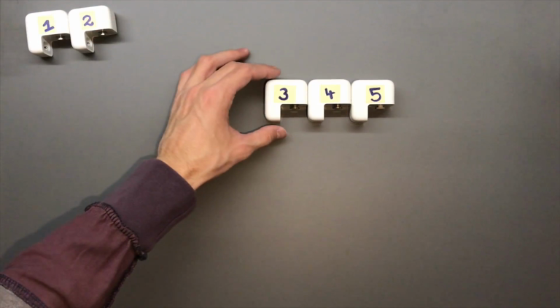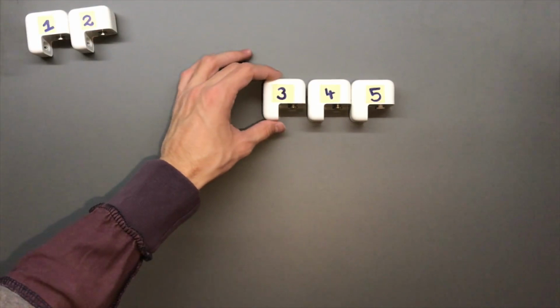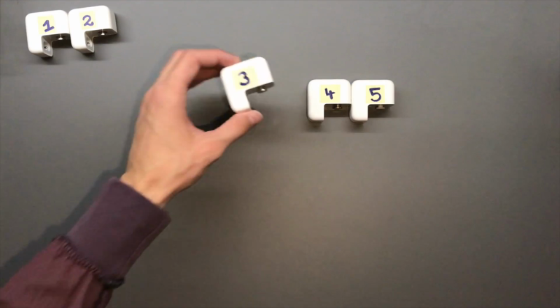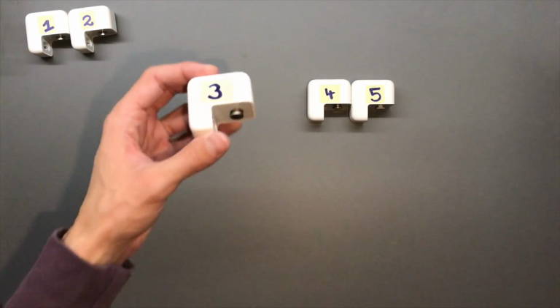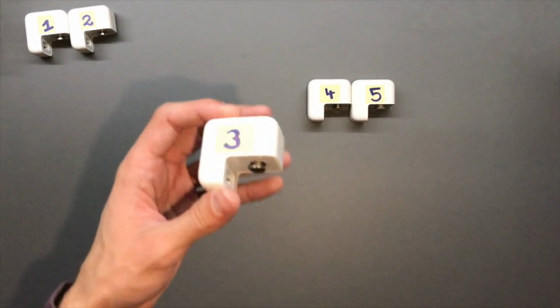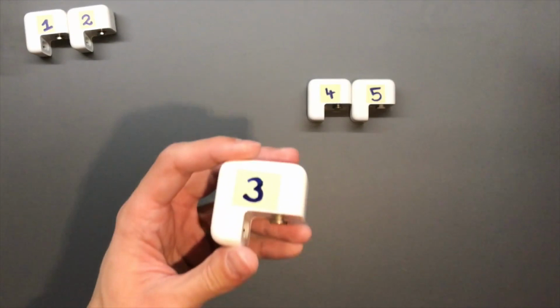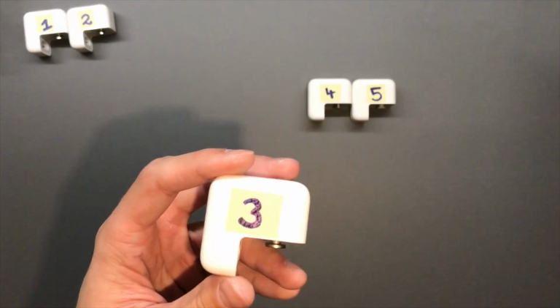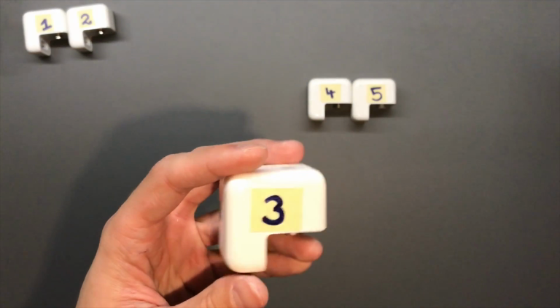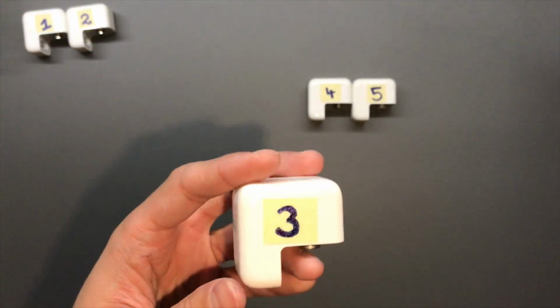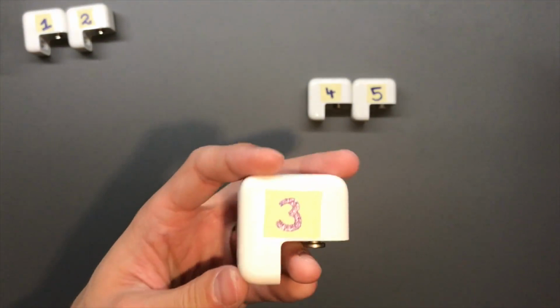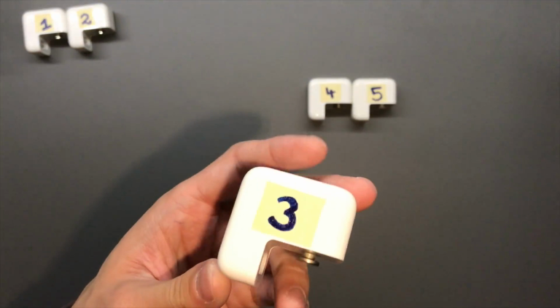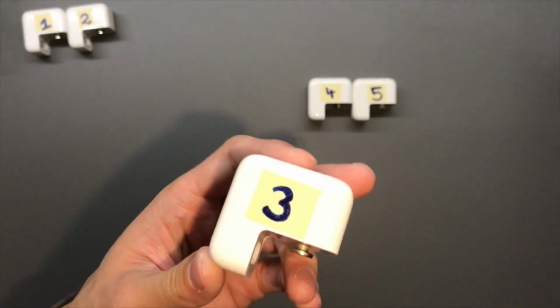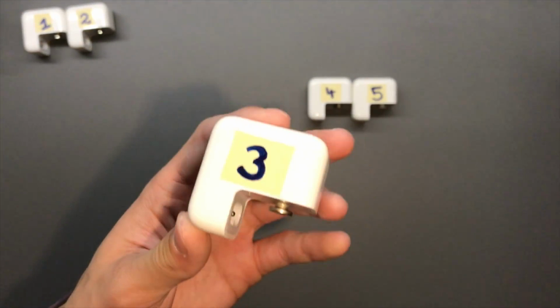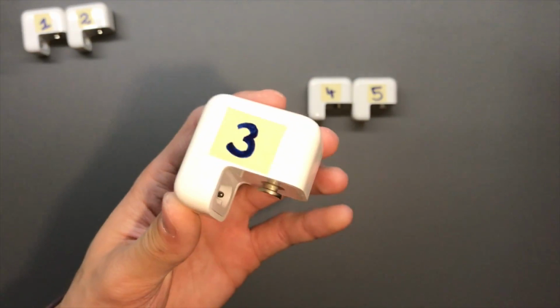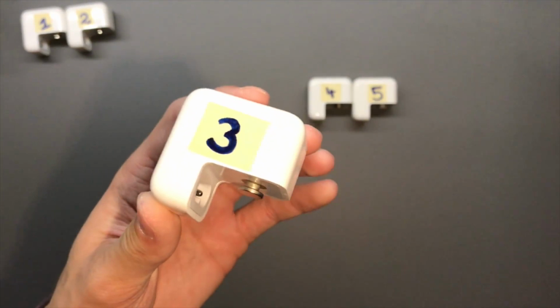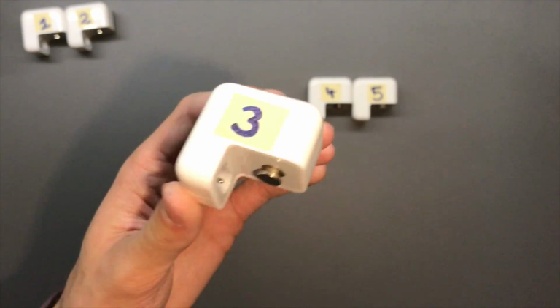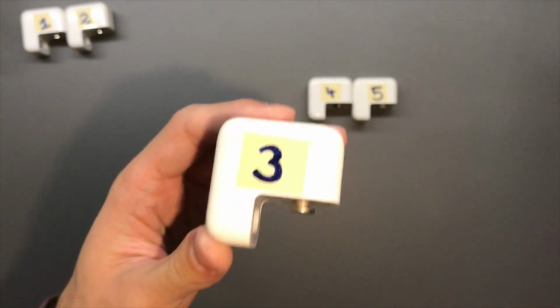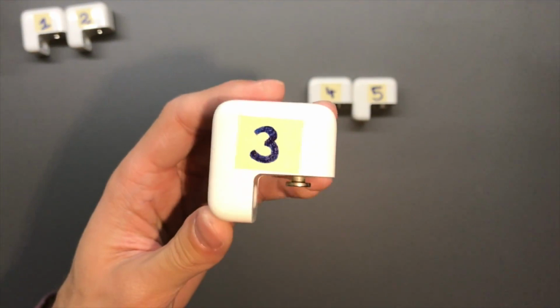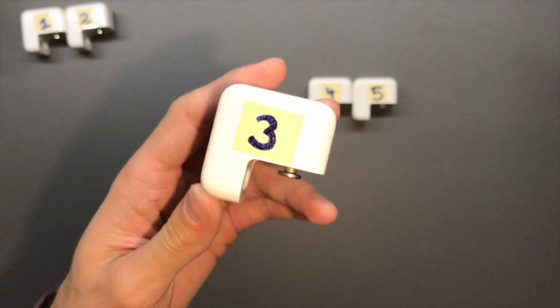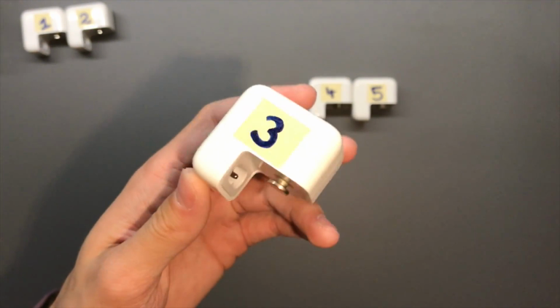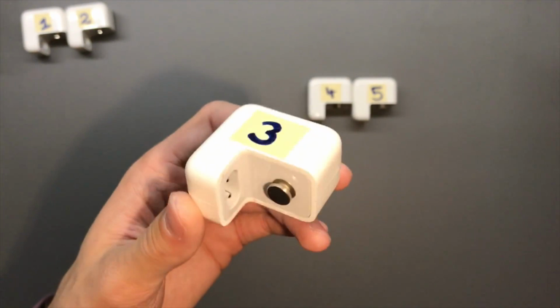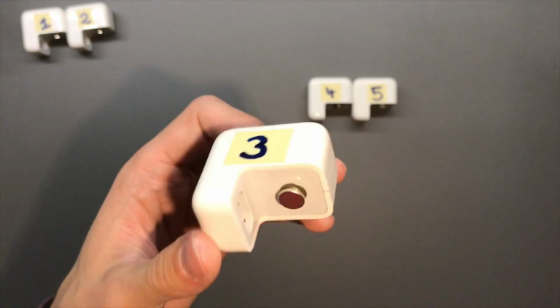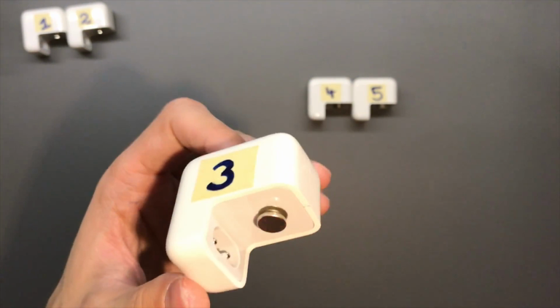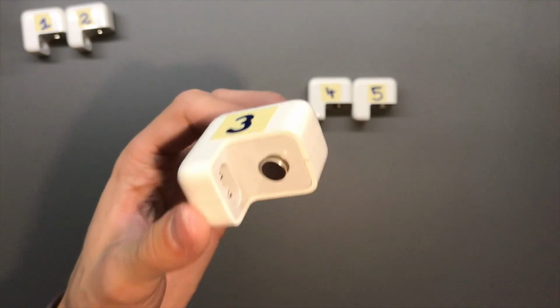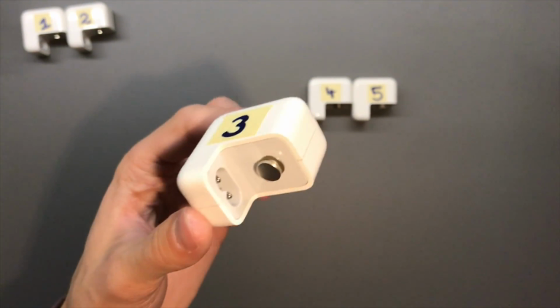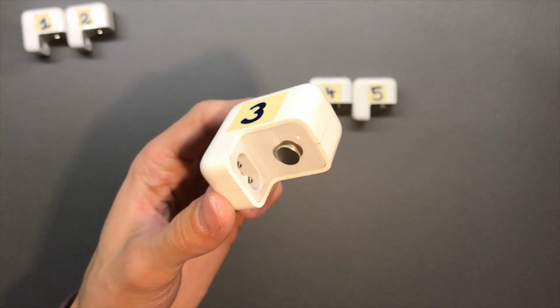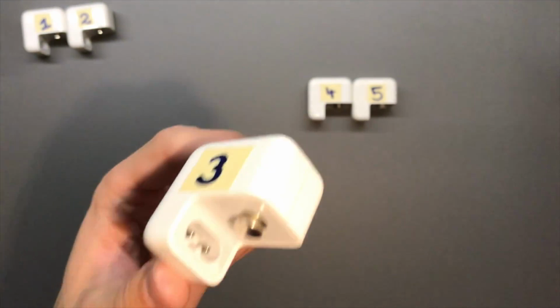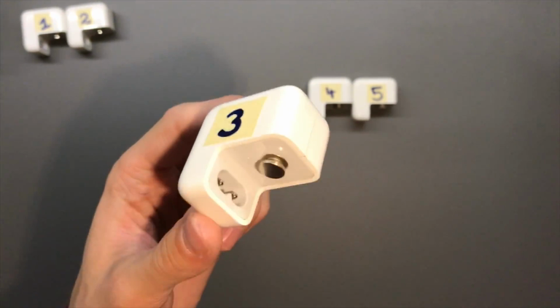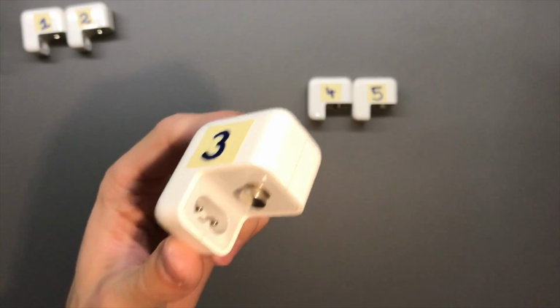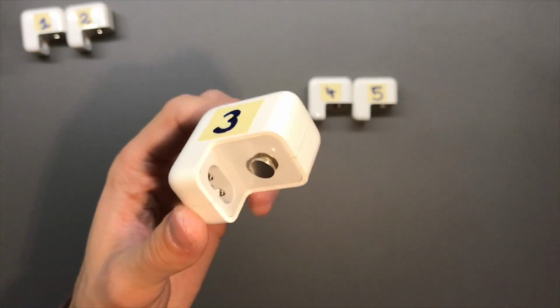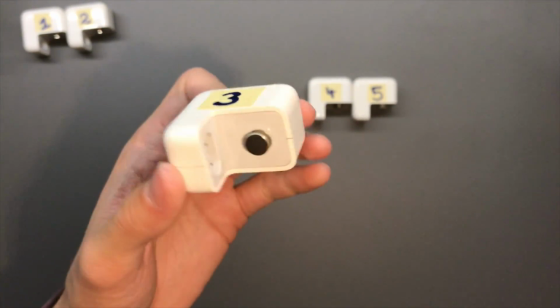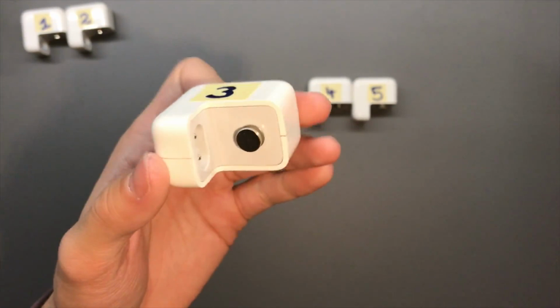Number three is an older model — a 10-watt Foxlink adapter.